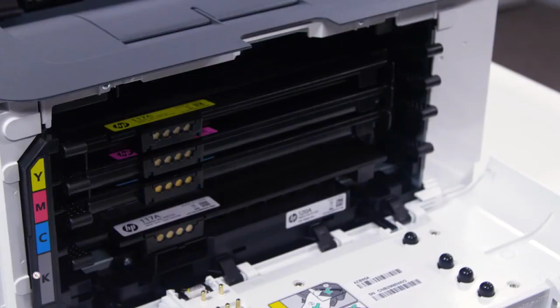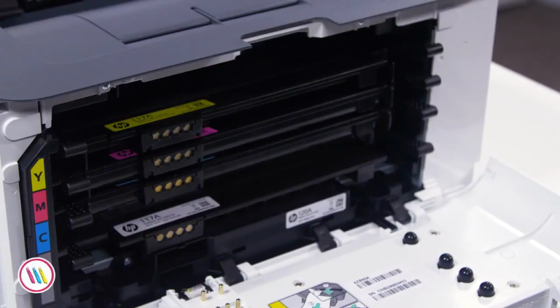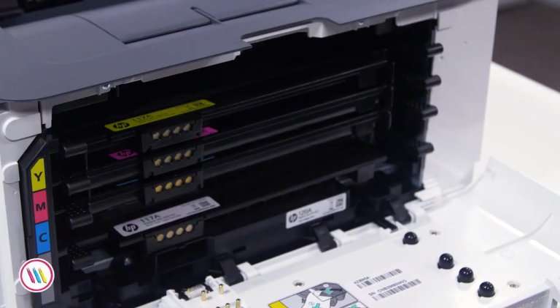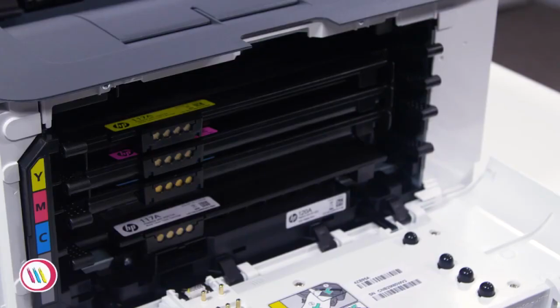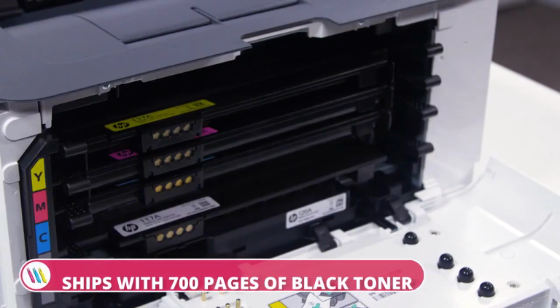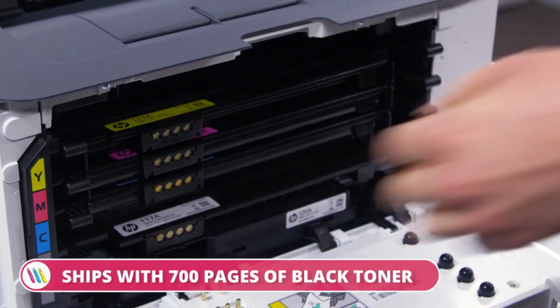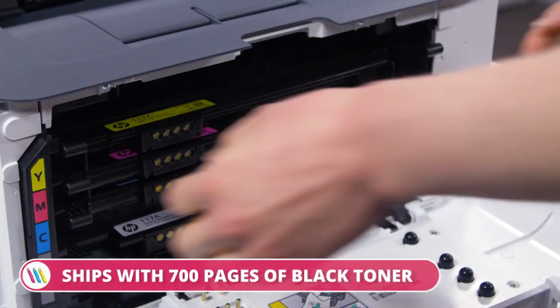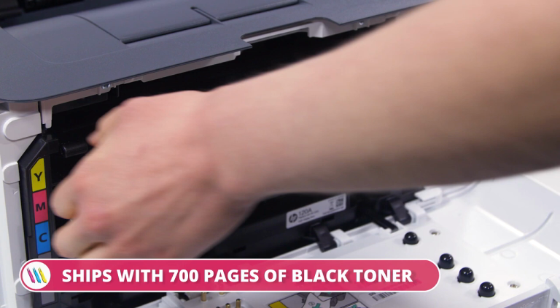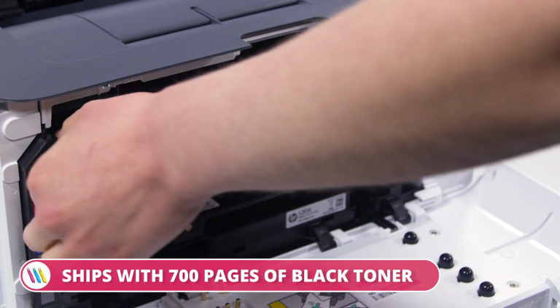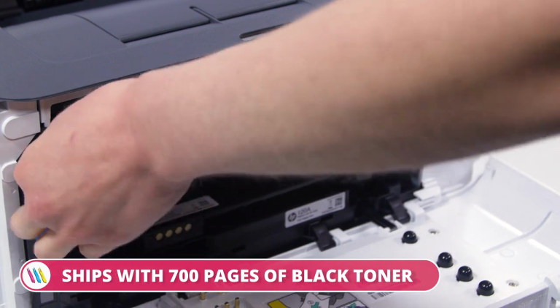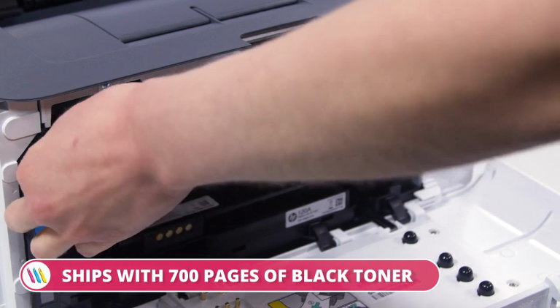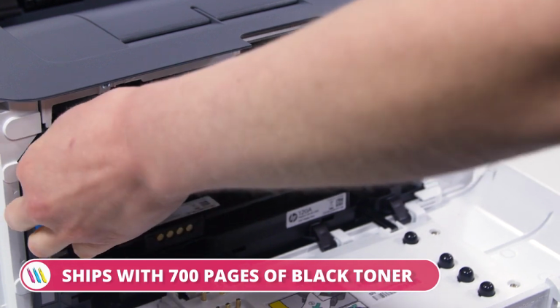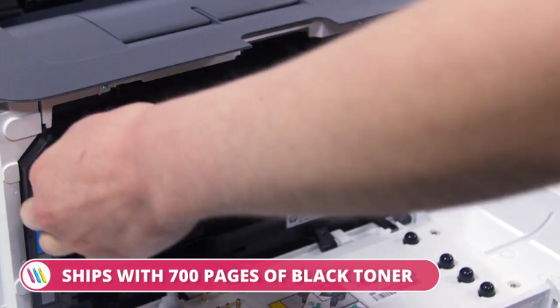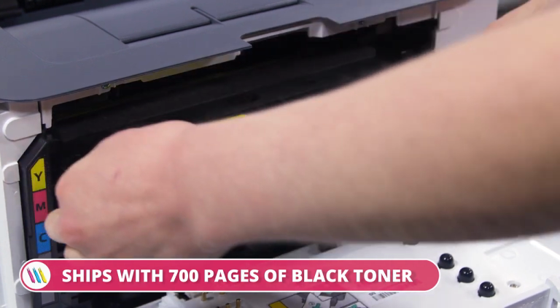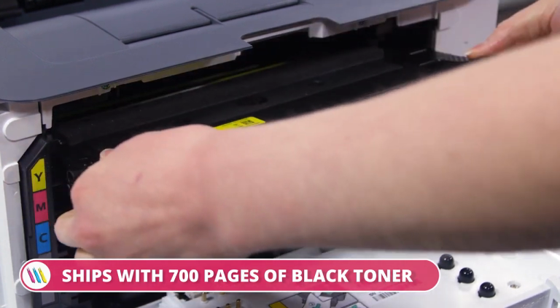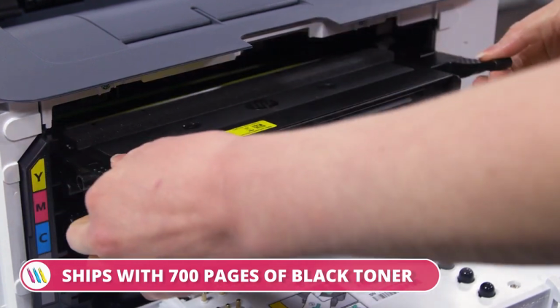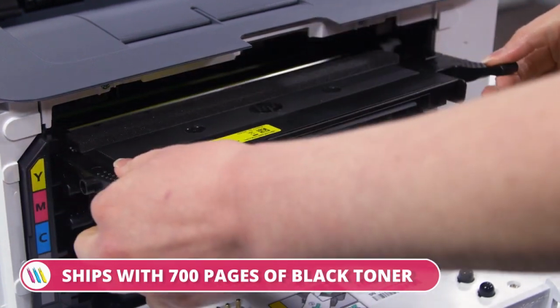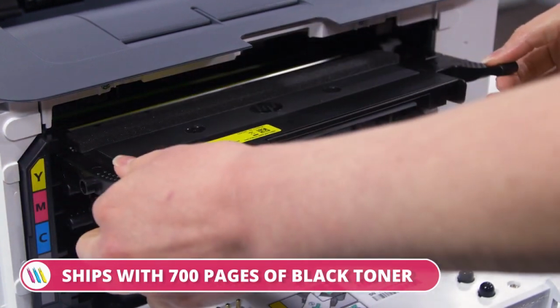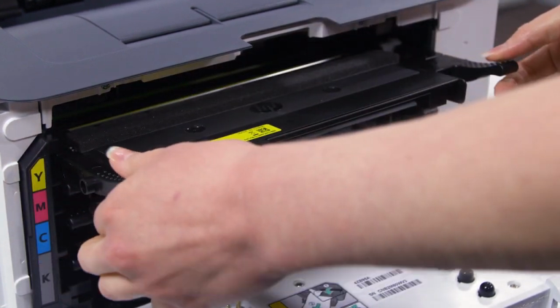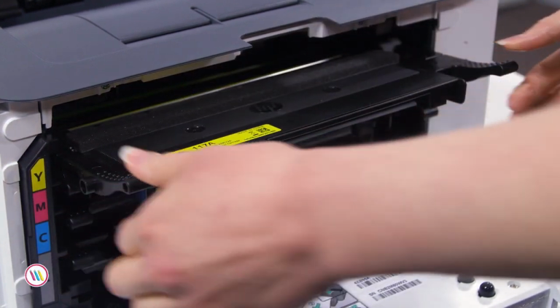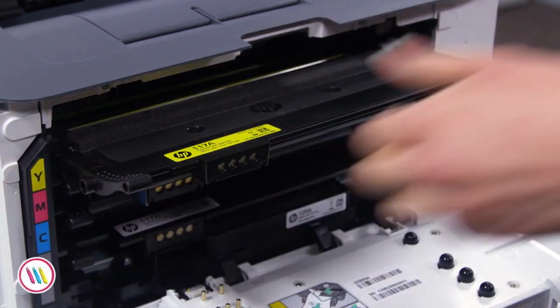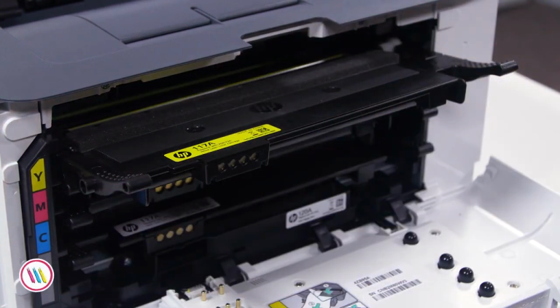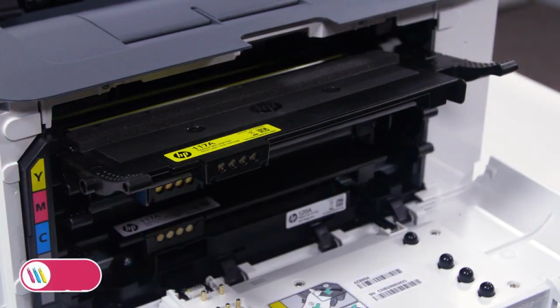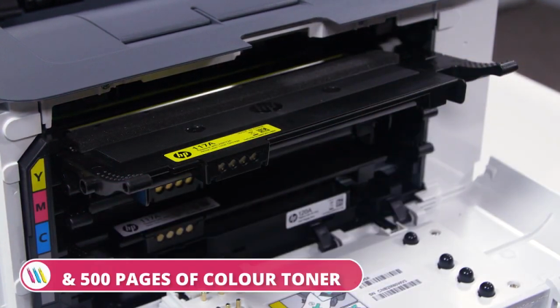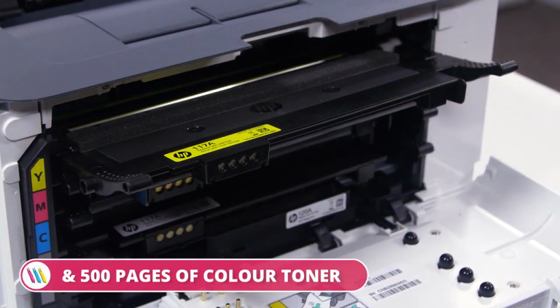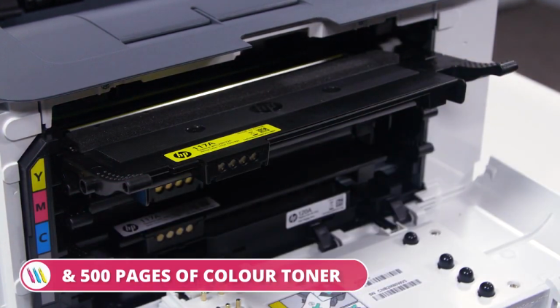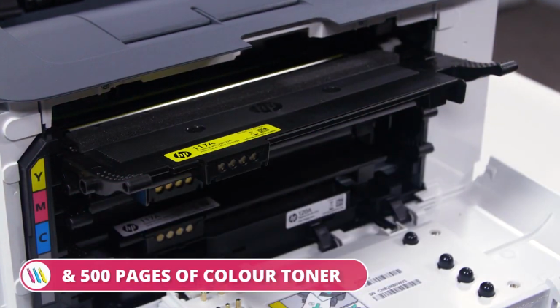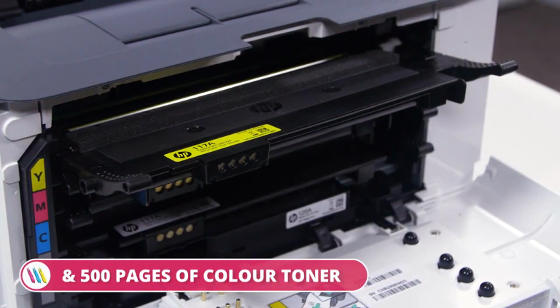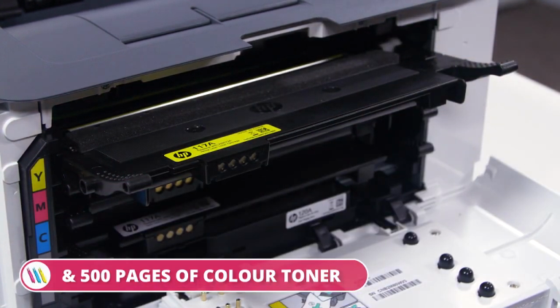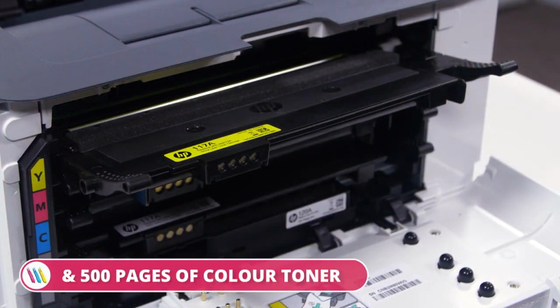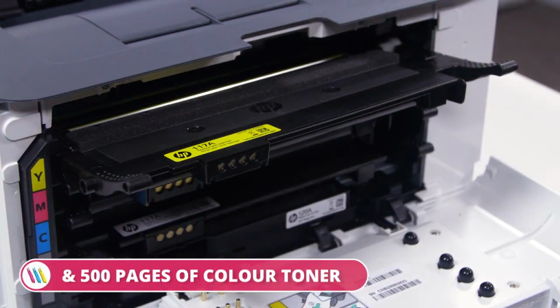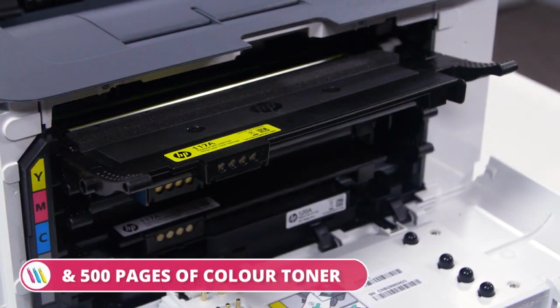To save on ongoing cost, this HP model is shipped with 700 pages of black and 500 pages of color starter toner.